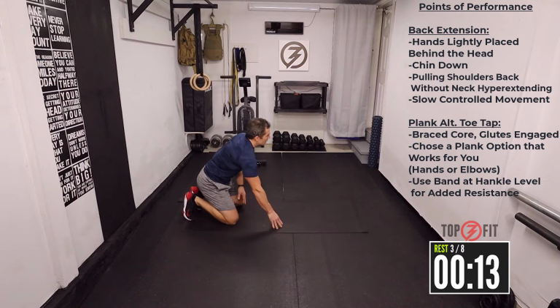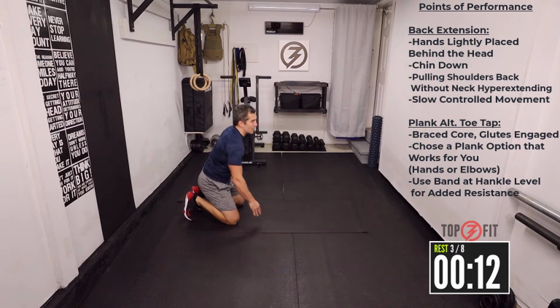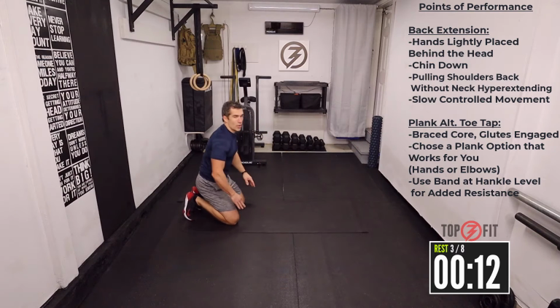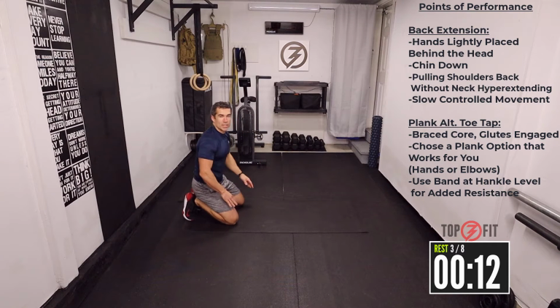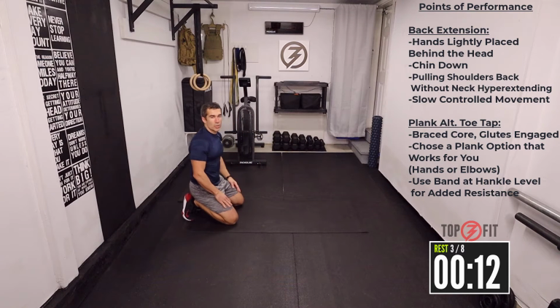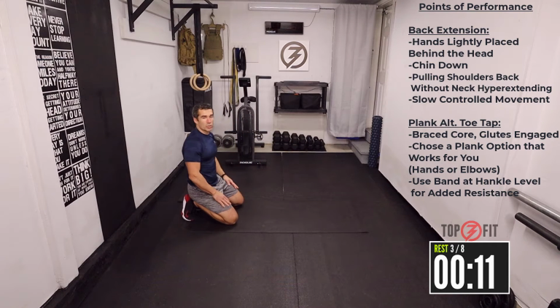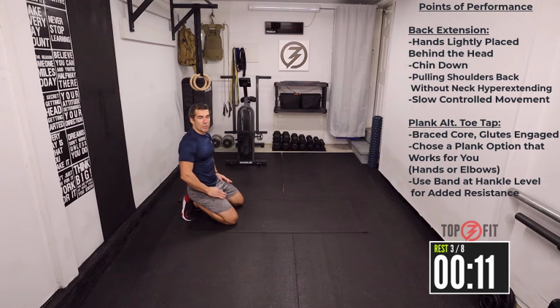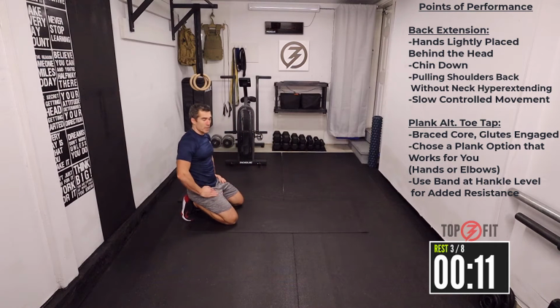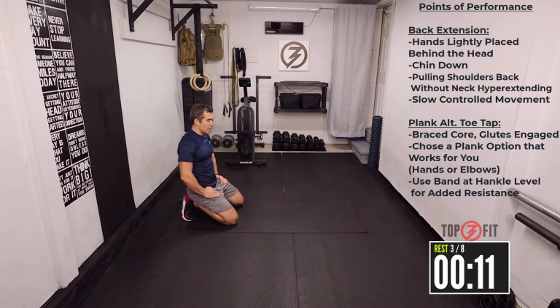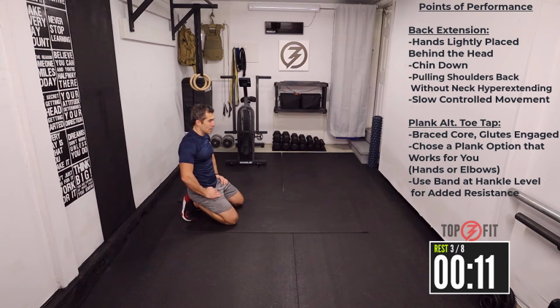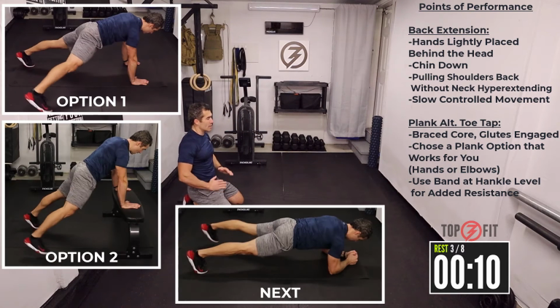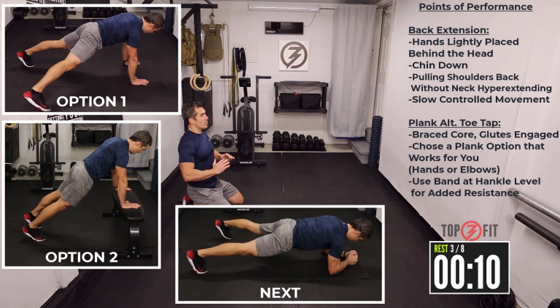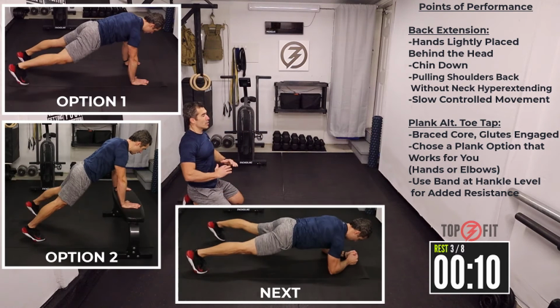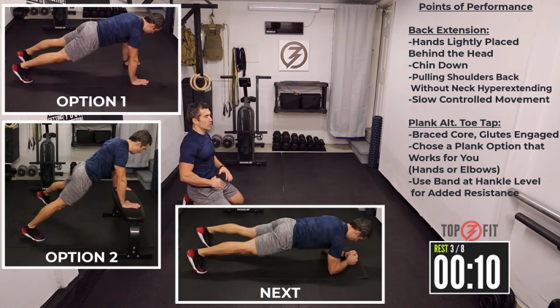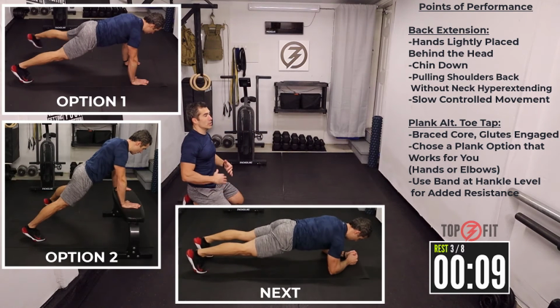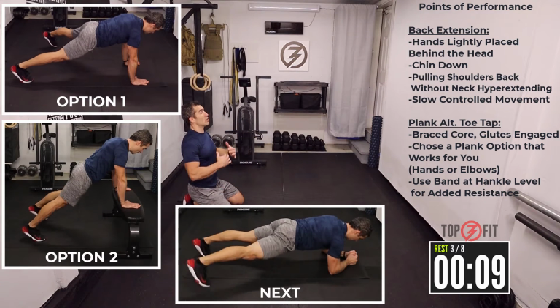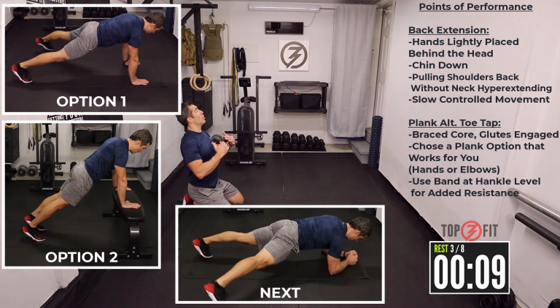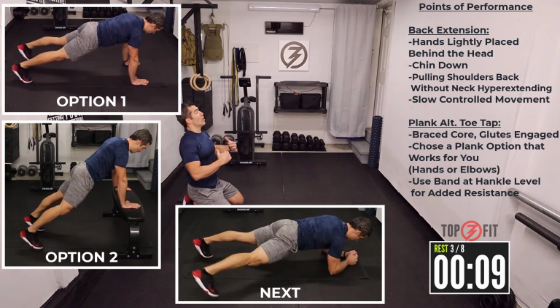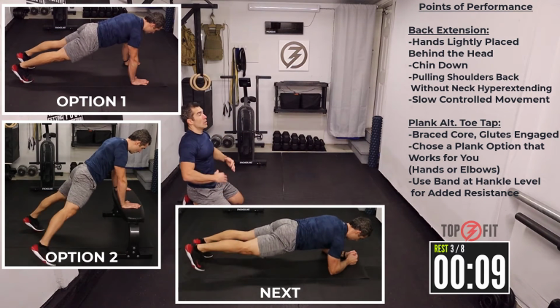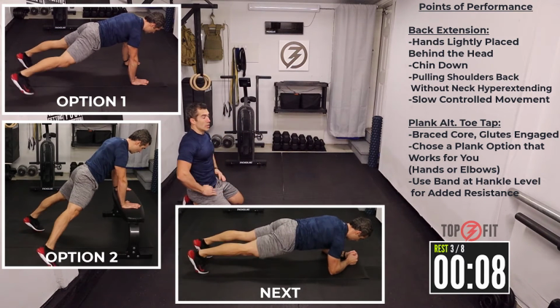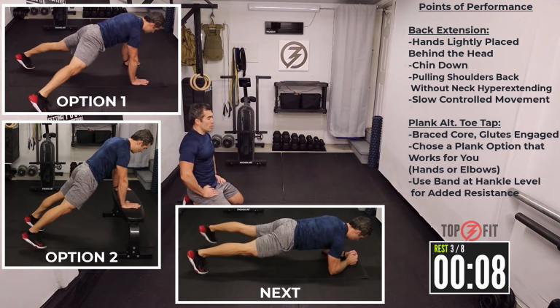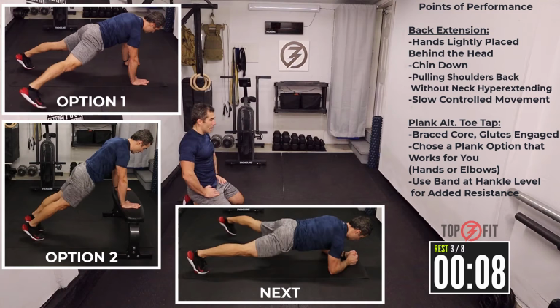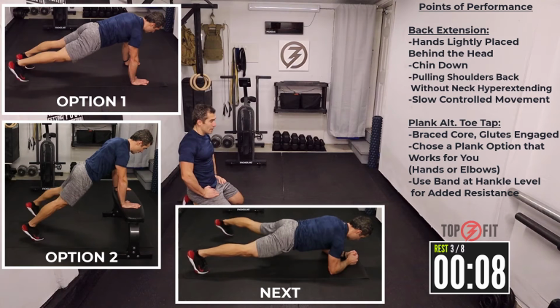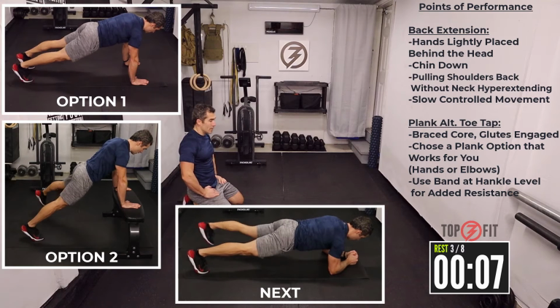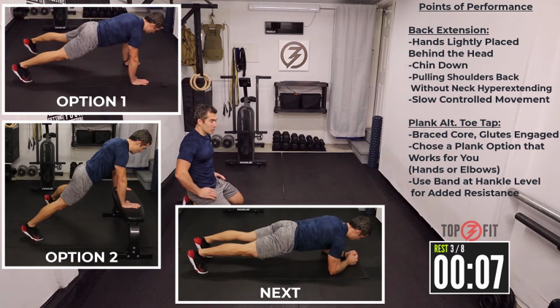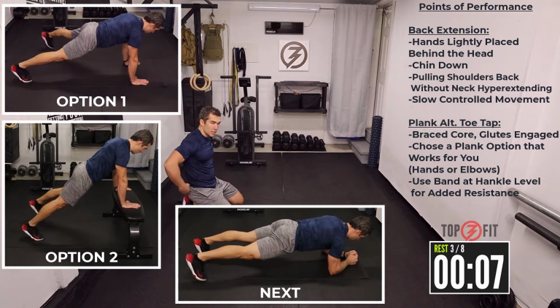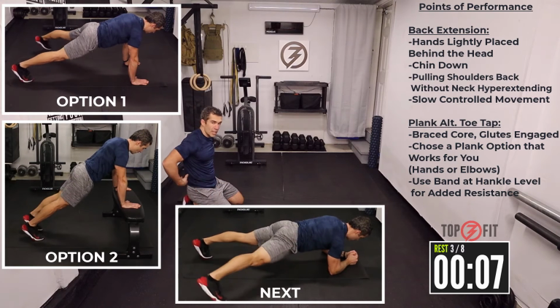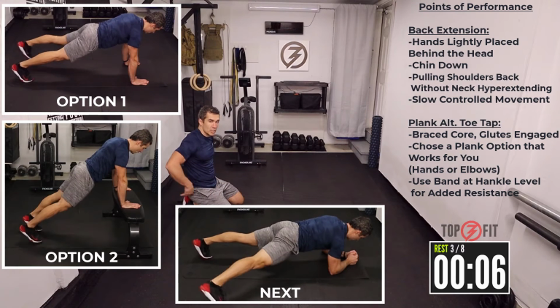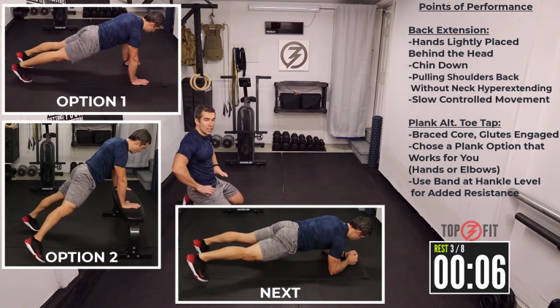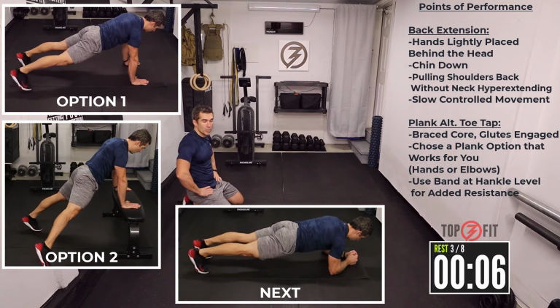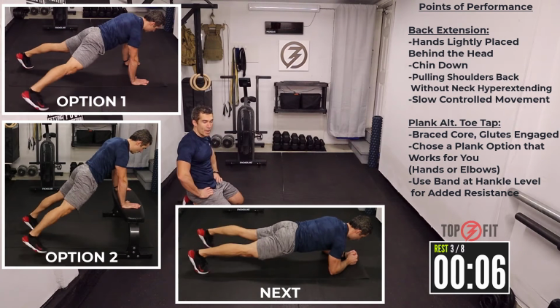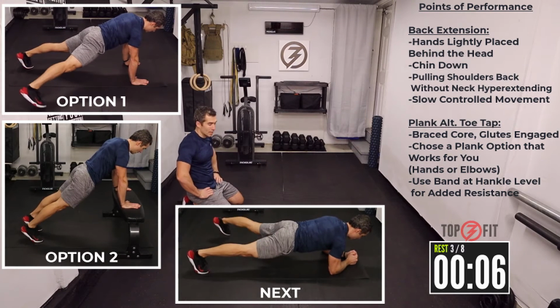Always slow, controlled movements. Nice little pulses — you don't need to go too high, you'll feel the tension up in your back.